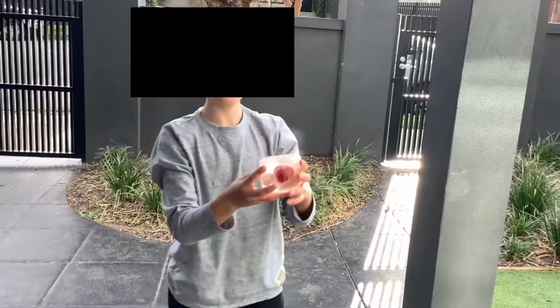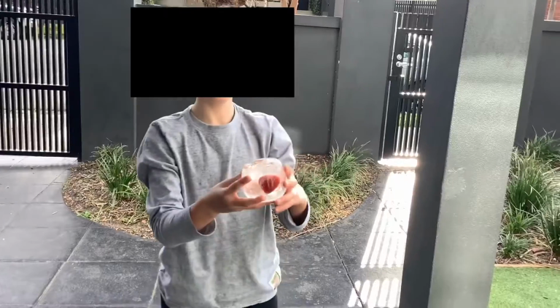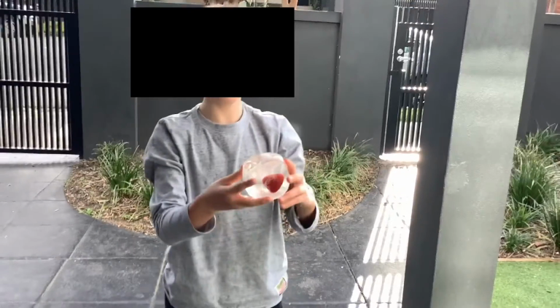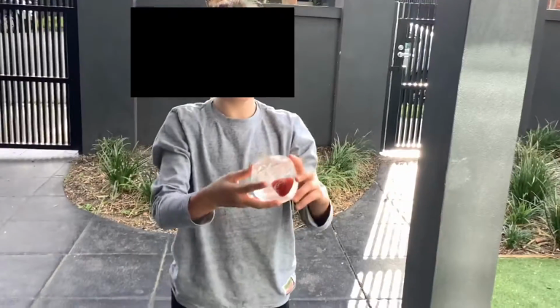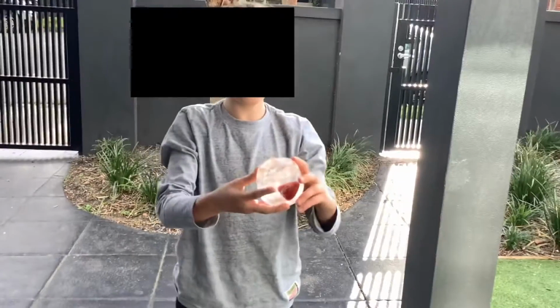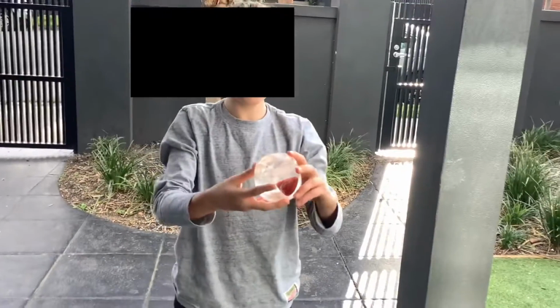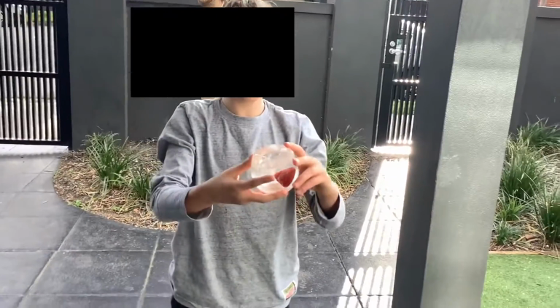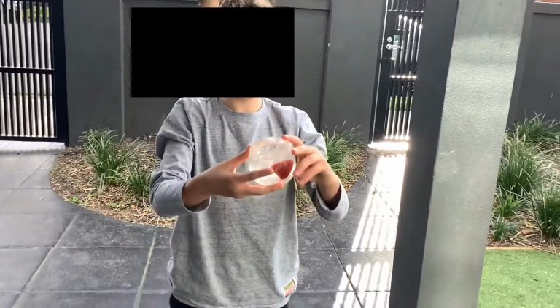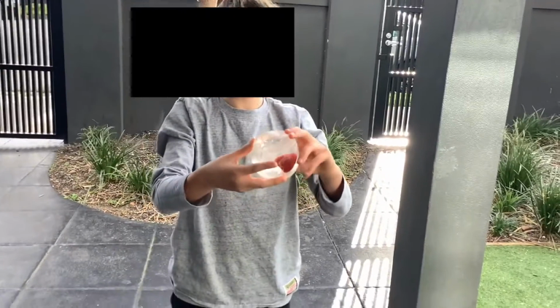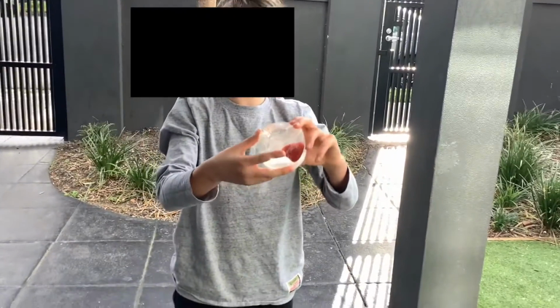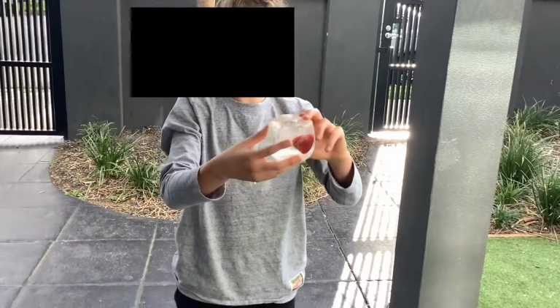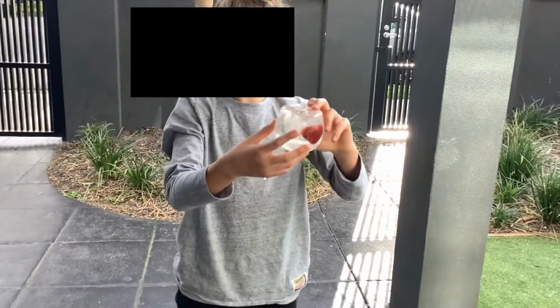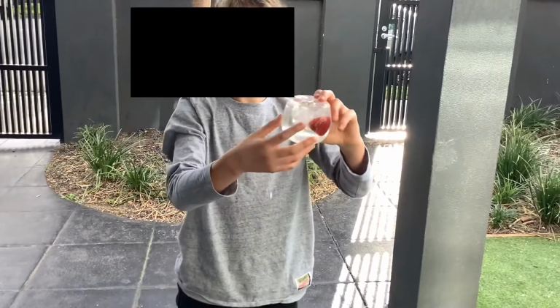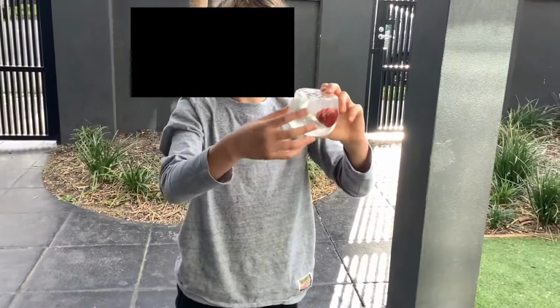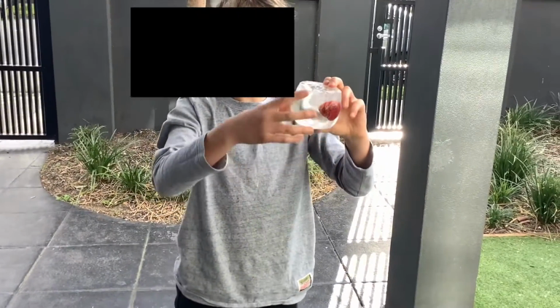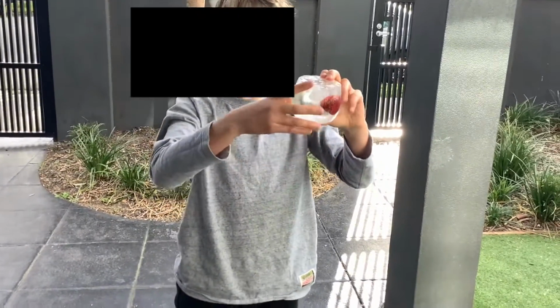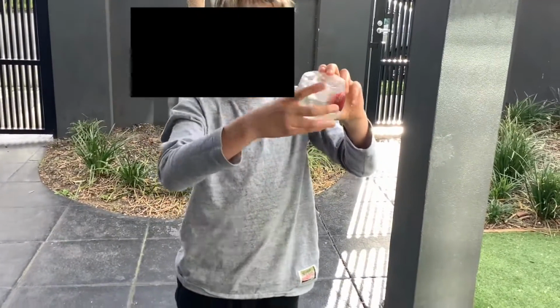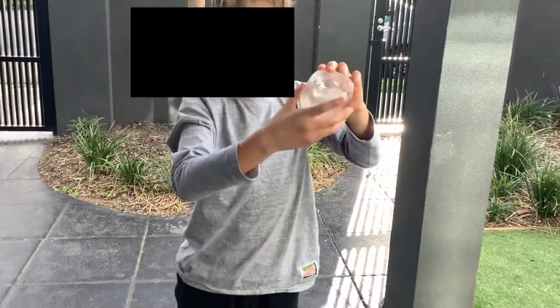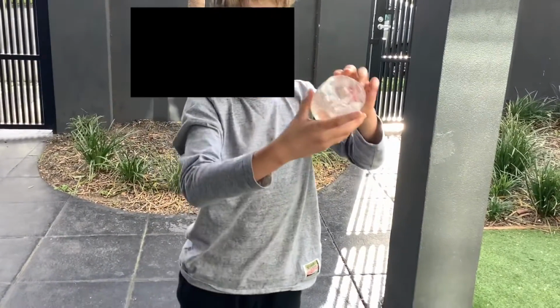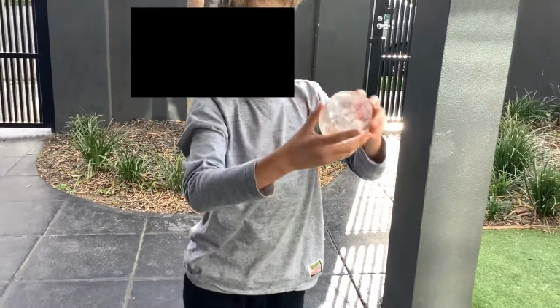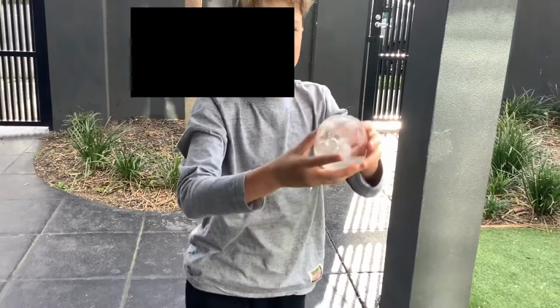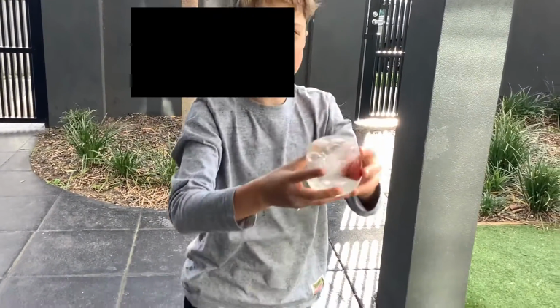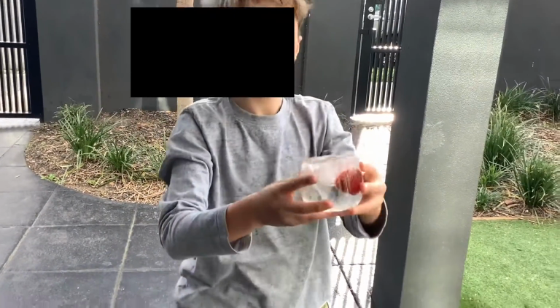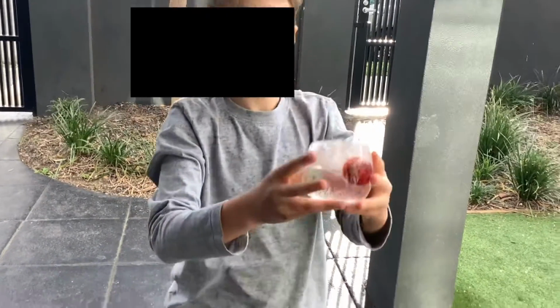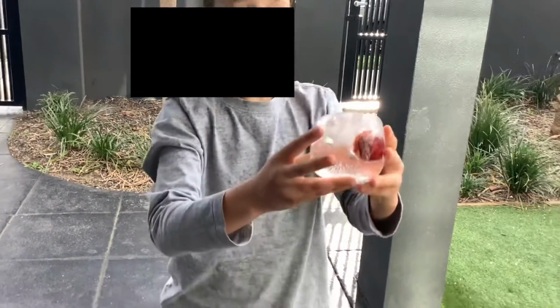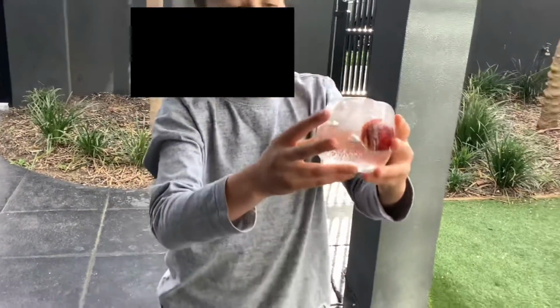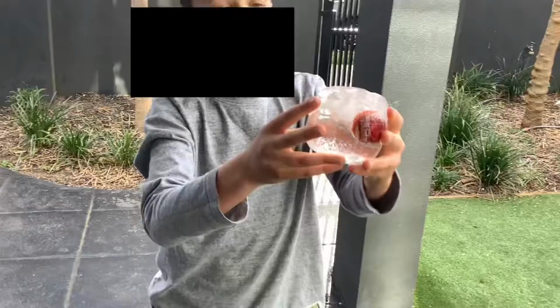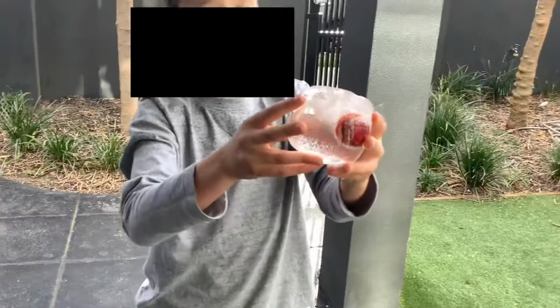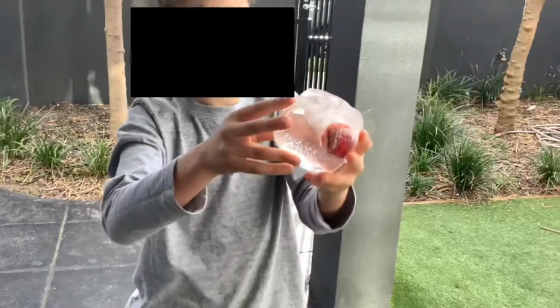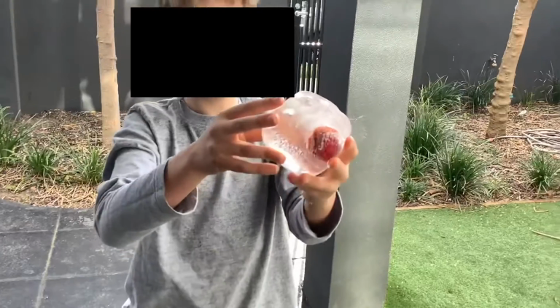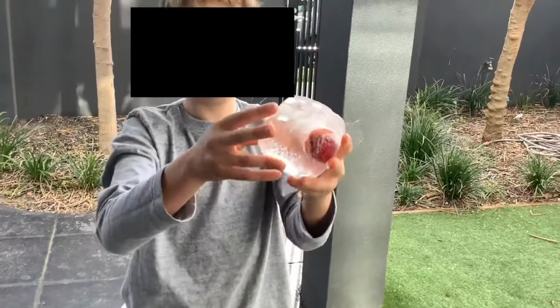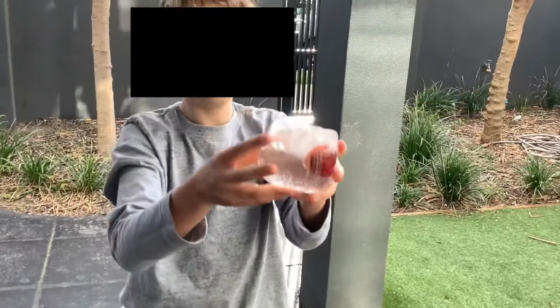The first thing we did was took off all the glass and now it is a perfect cube.